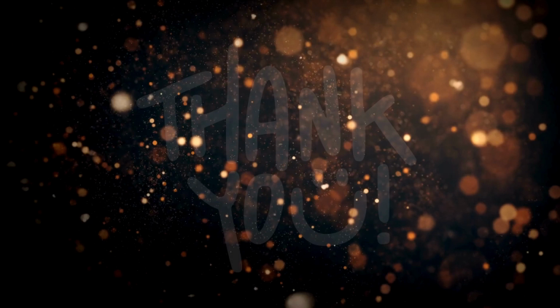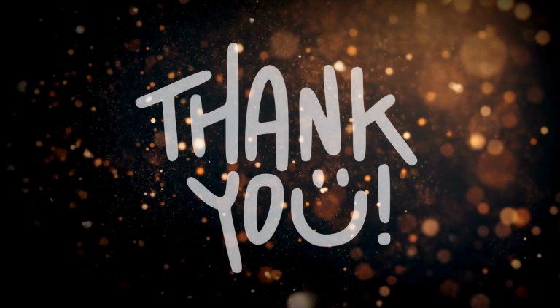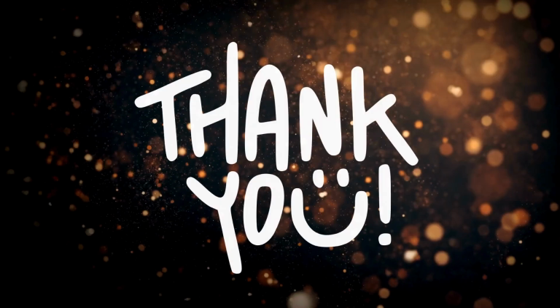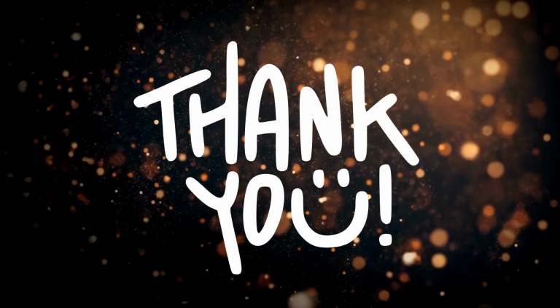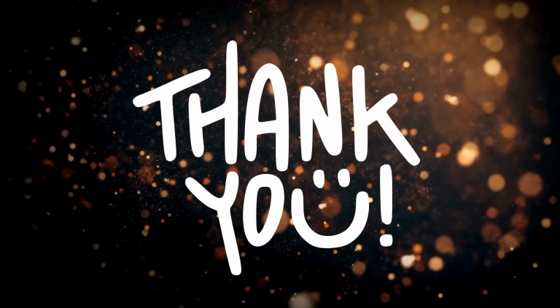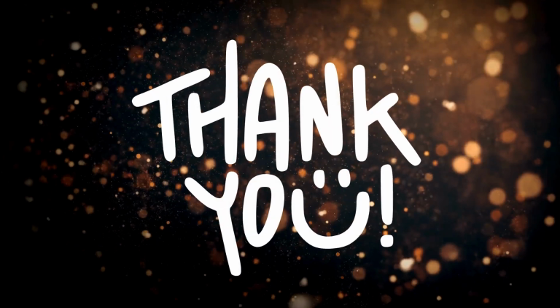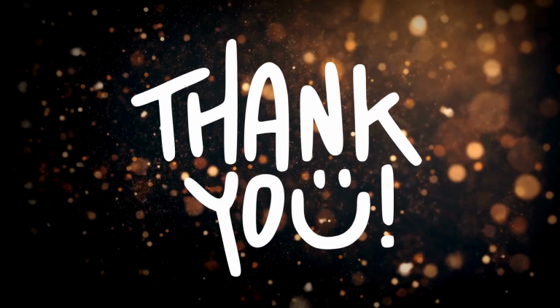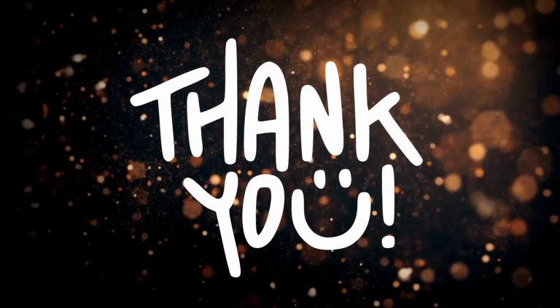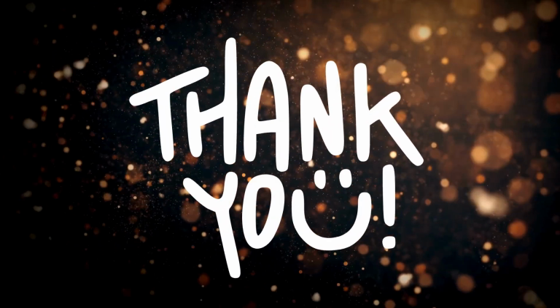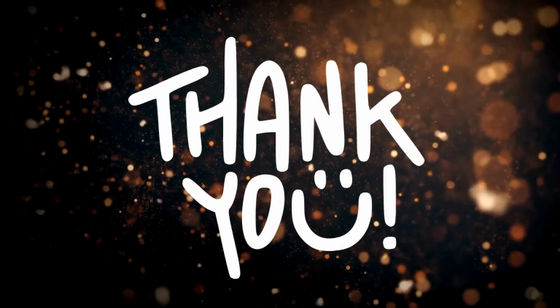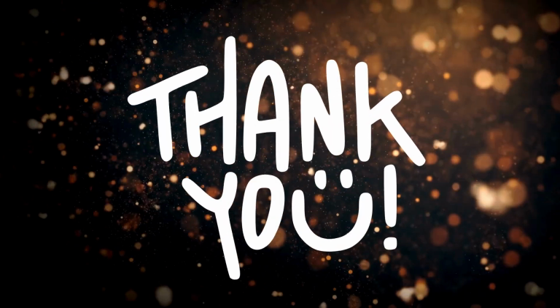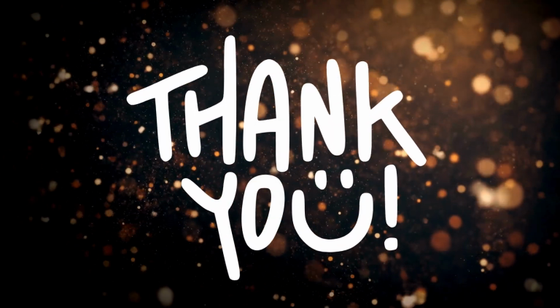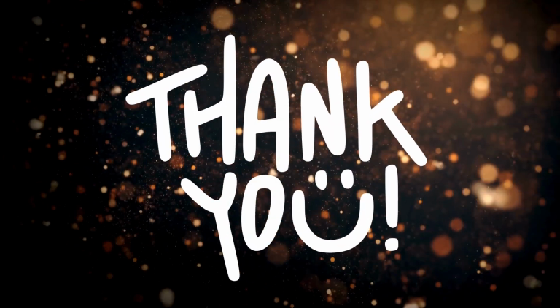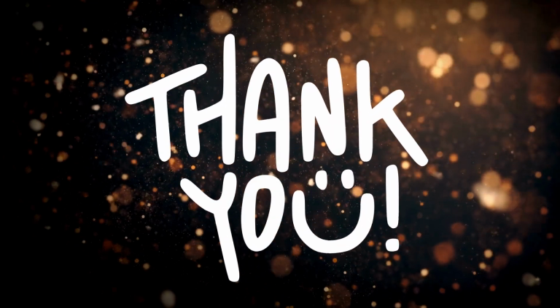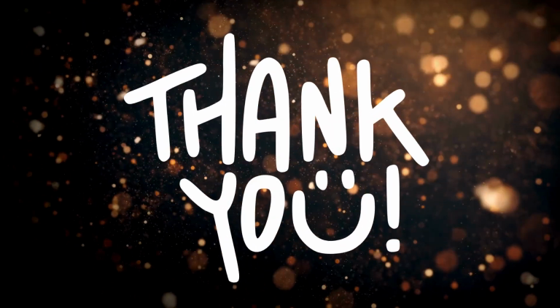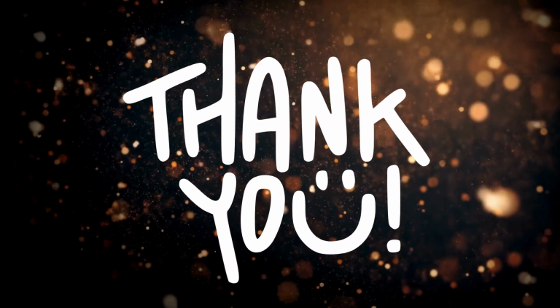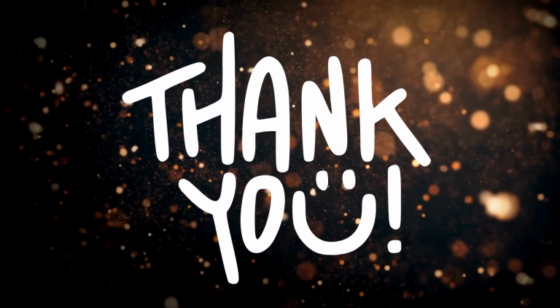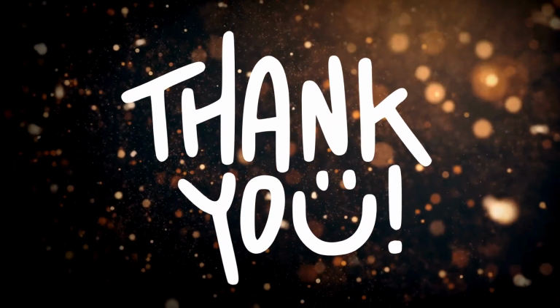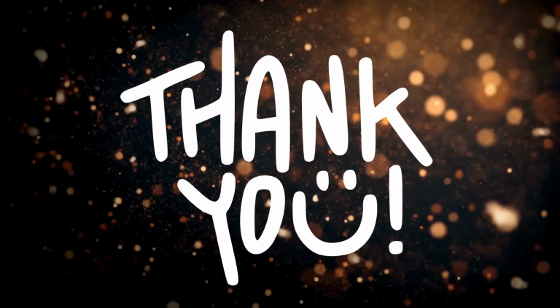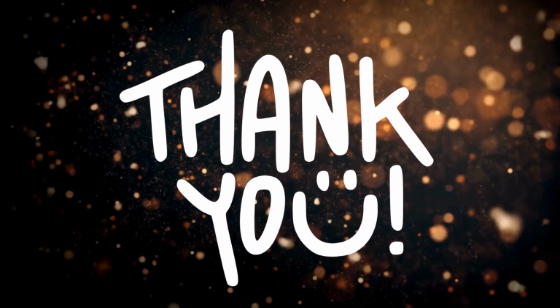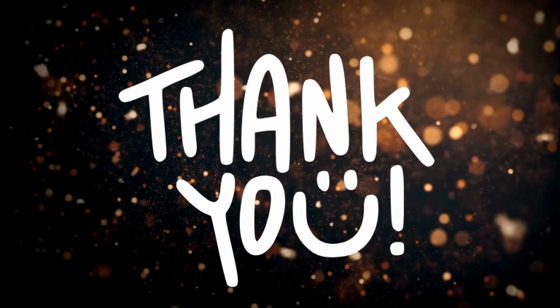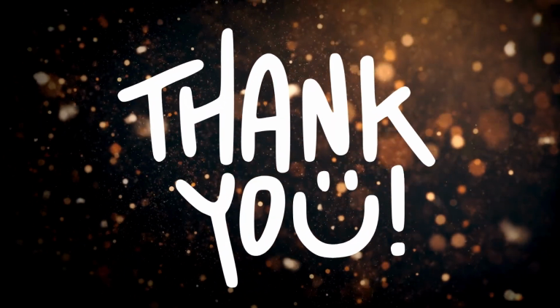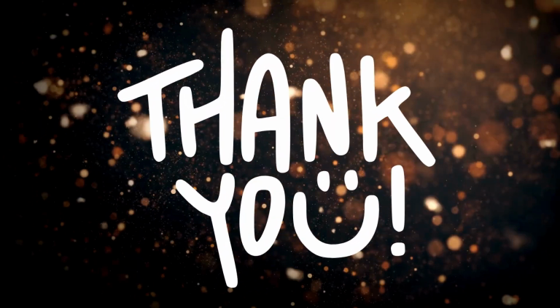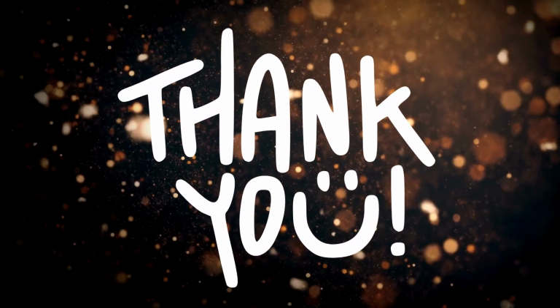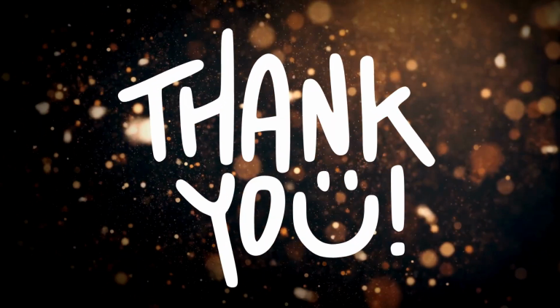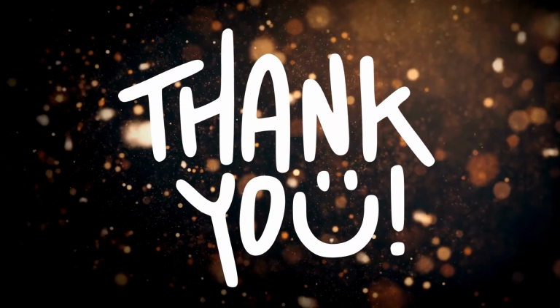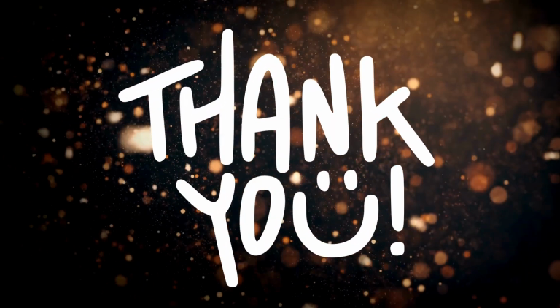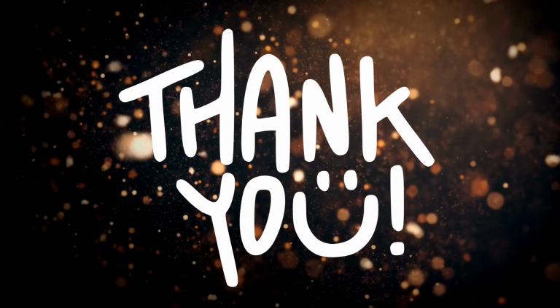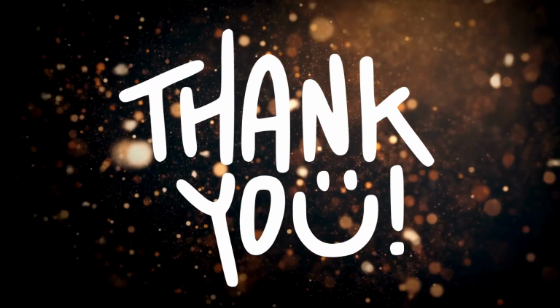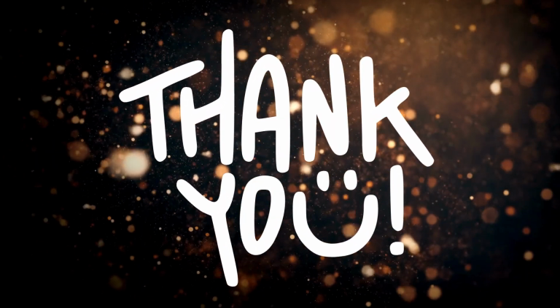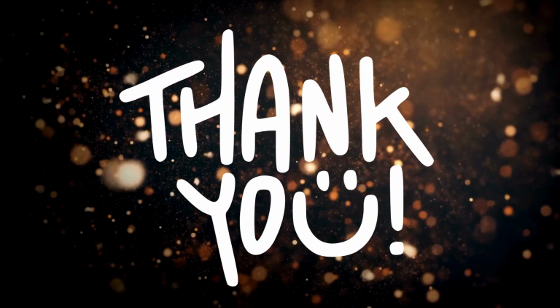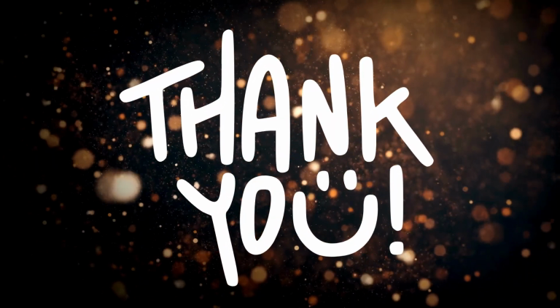Did you crack it all? Comment below! Stay tuned for more fun puzzles. Catch you in the next video!